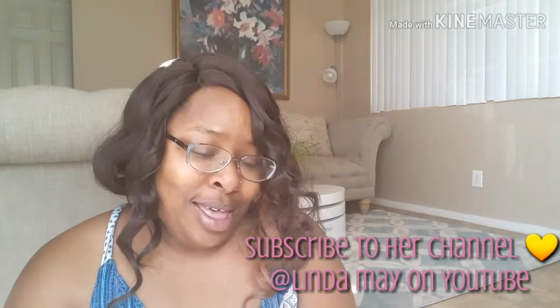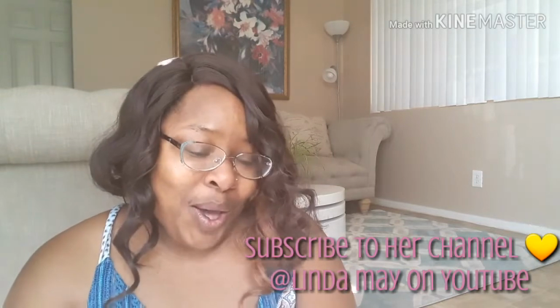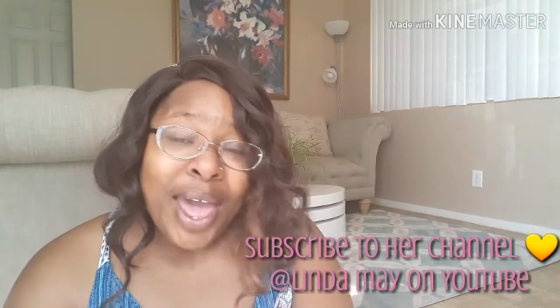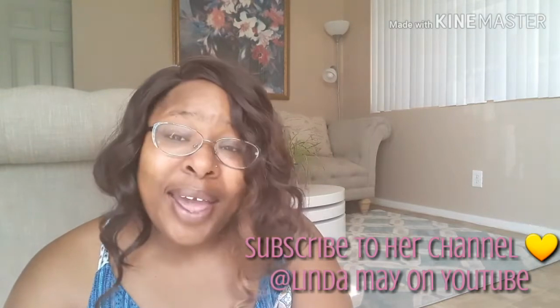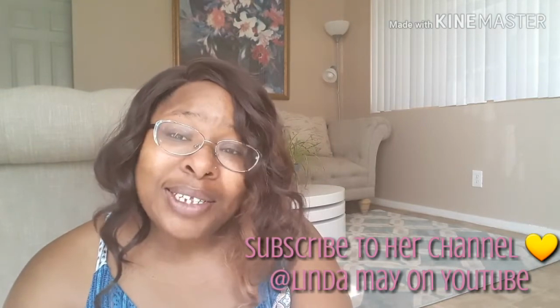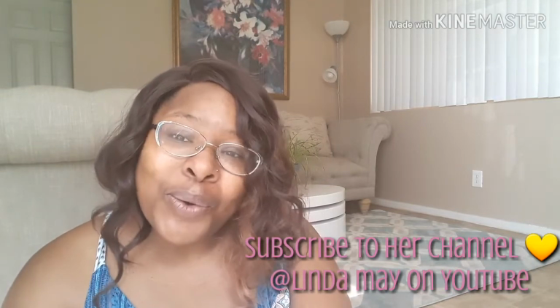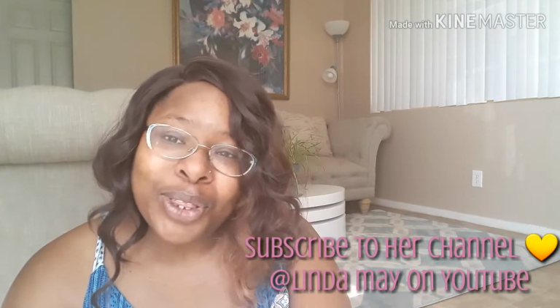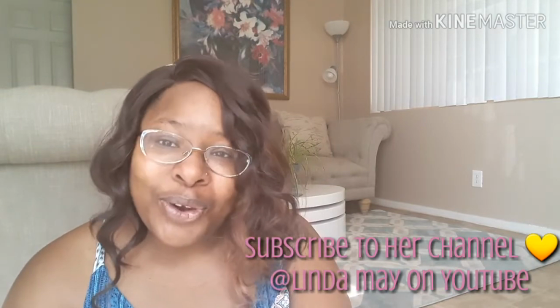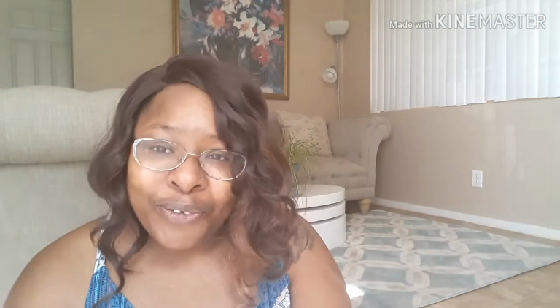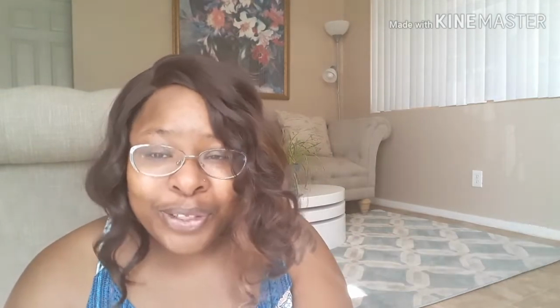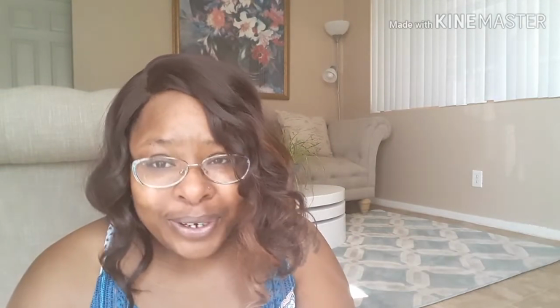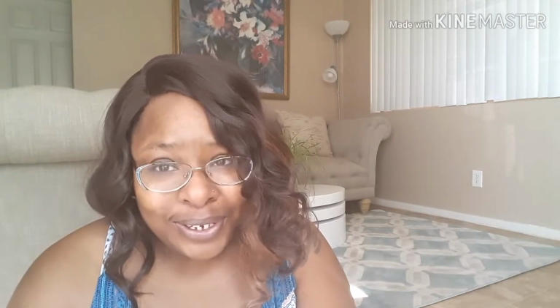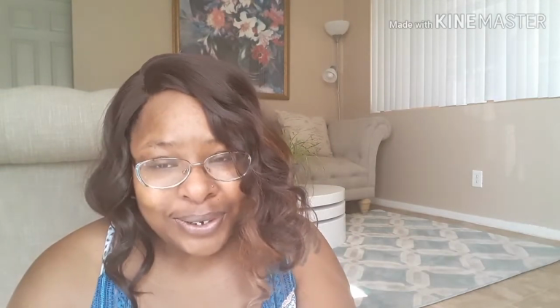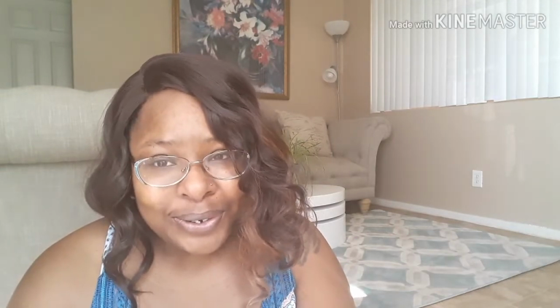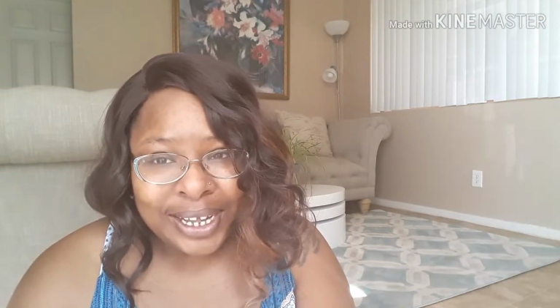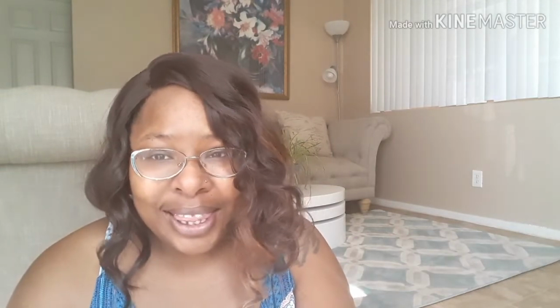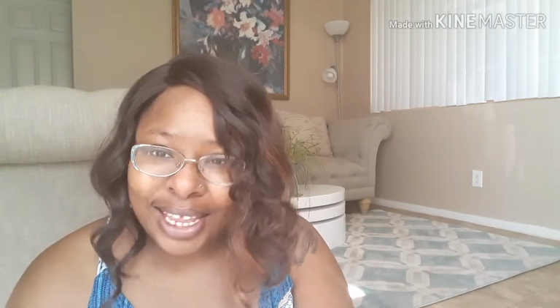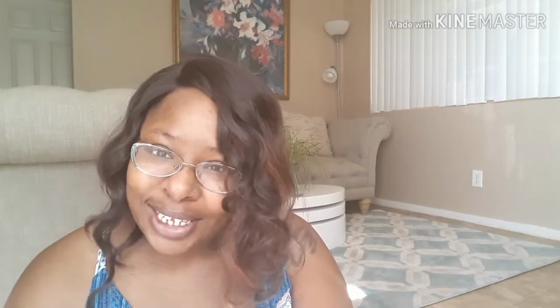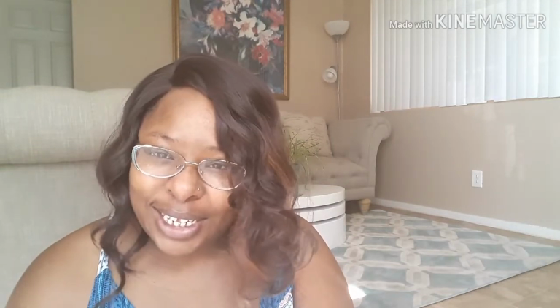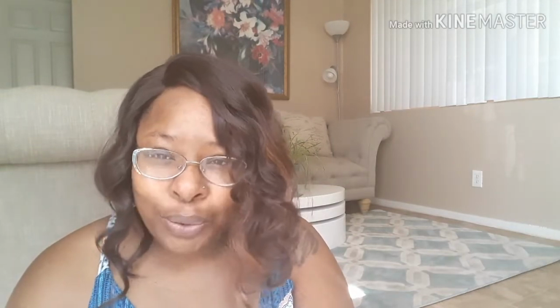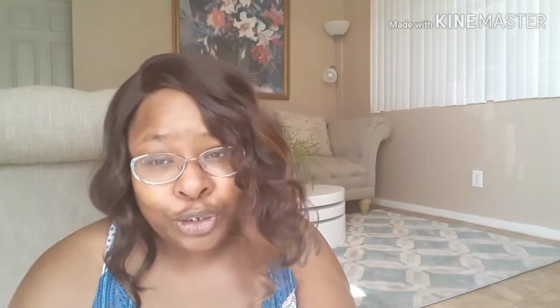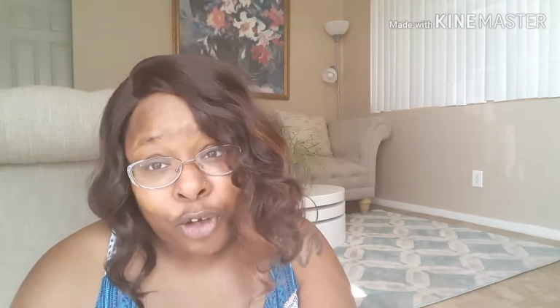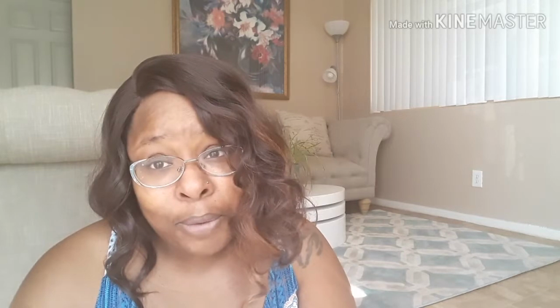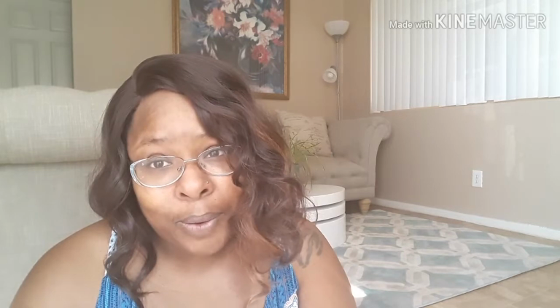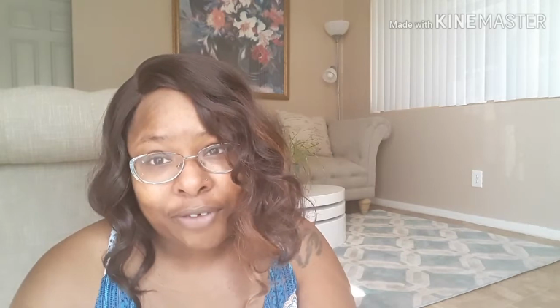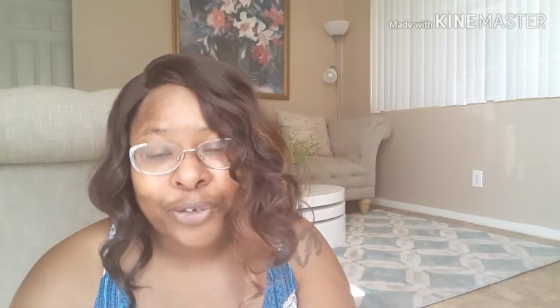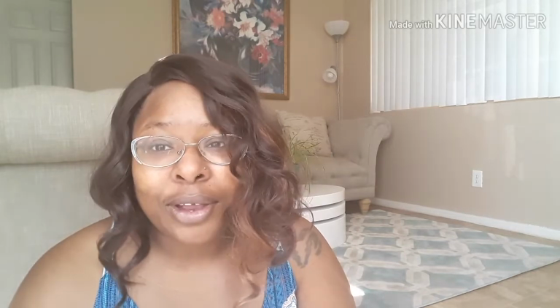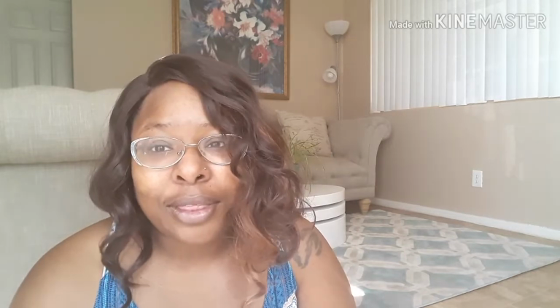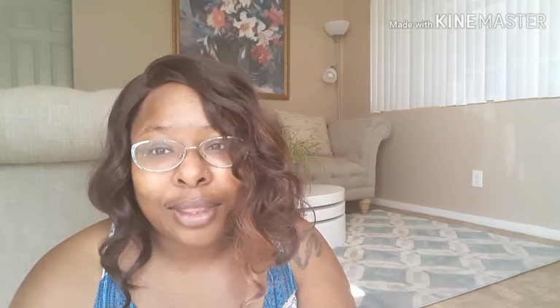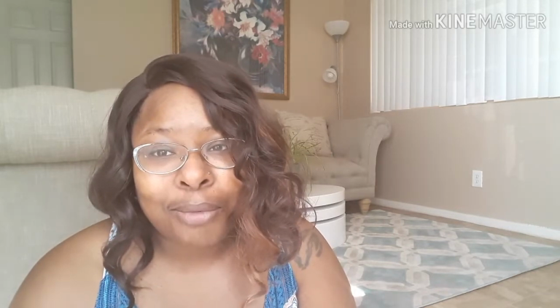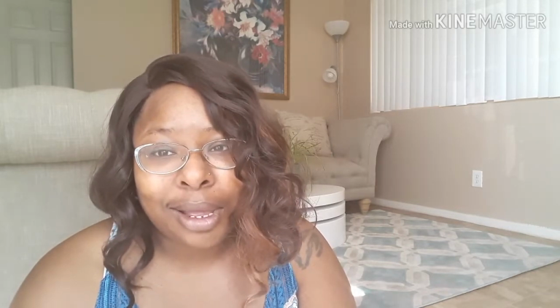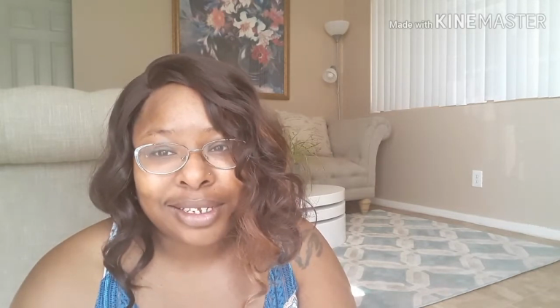Okay, so with no further ado, let's get to what you've all been waiting for — the unboxing.